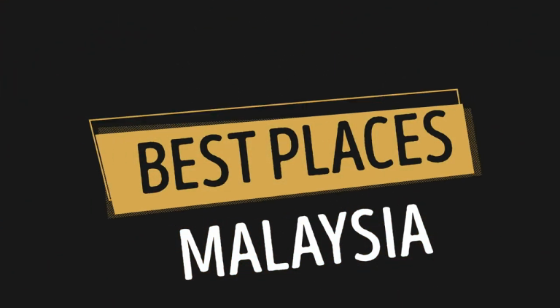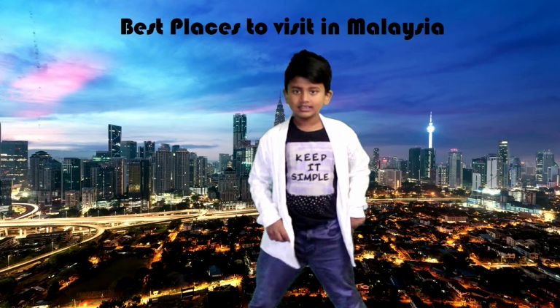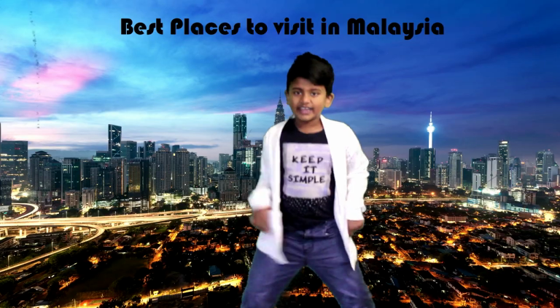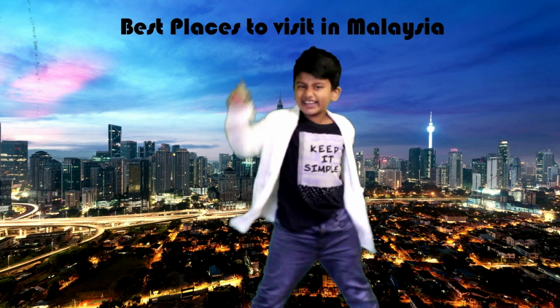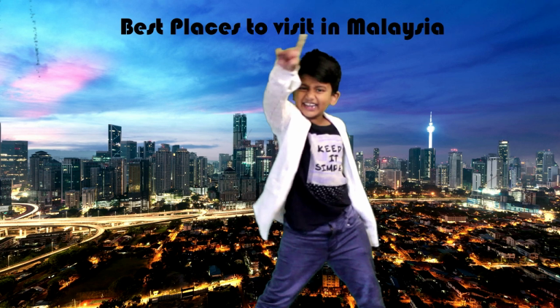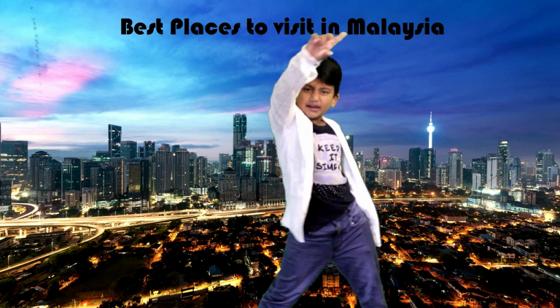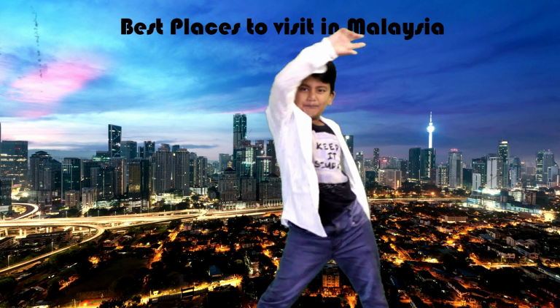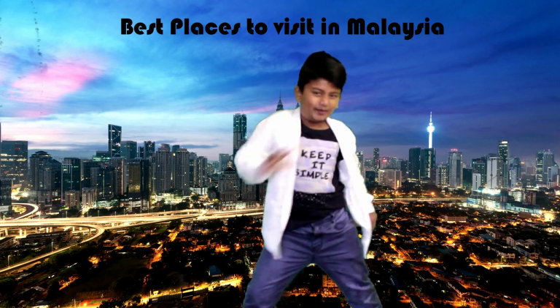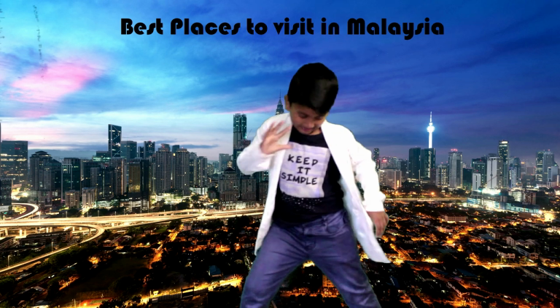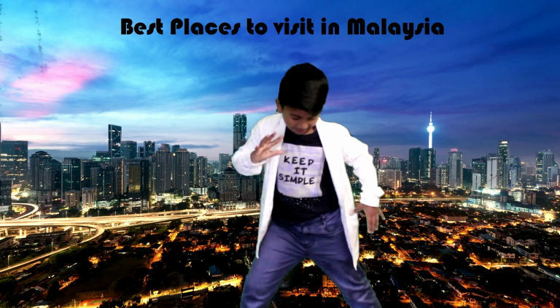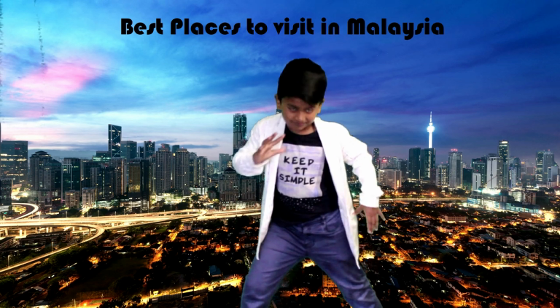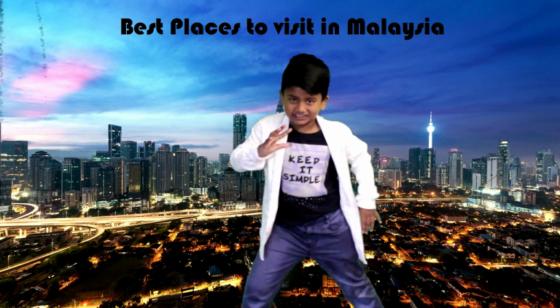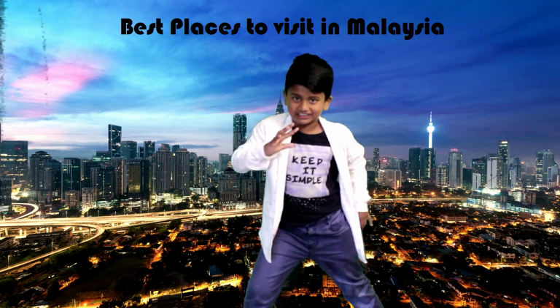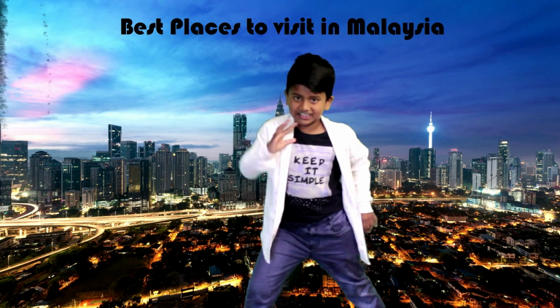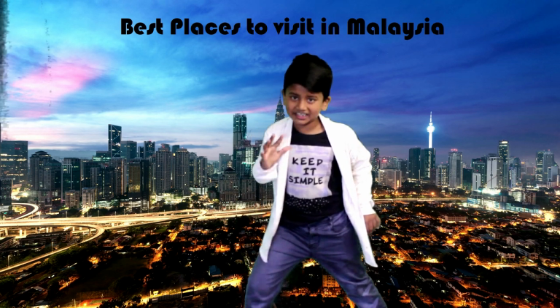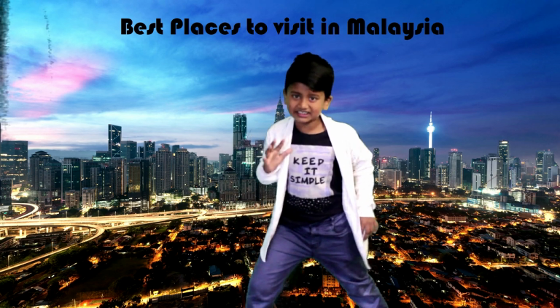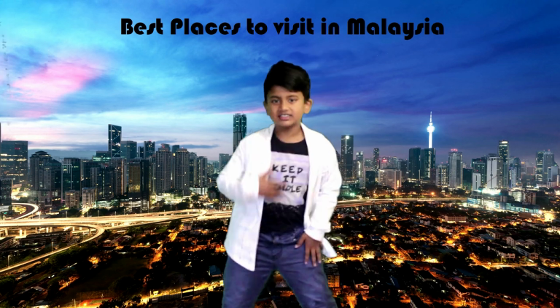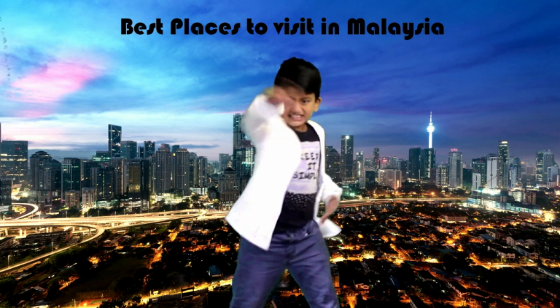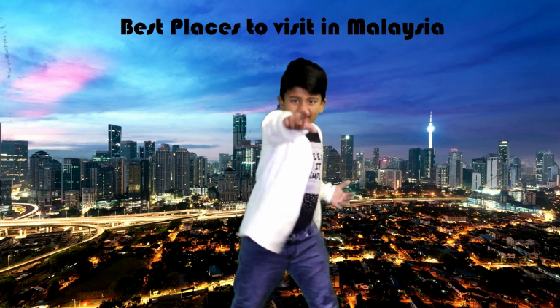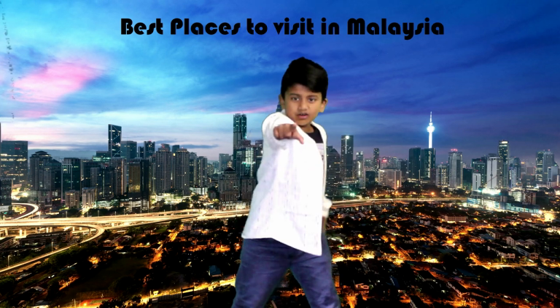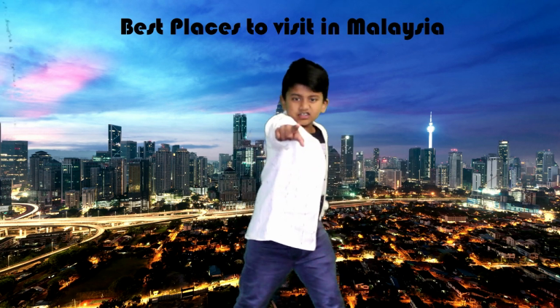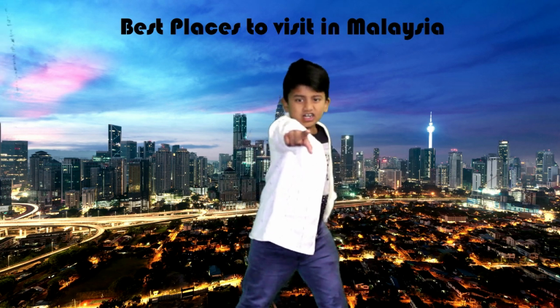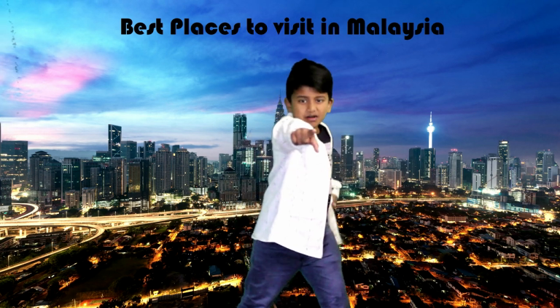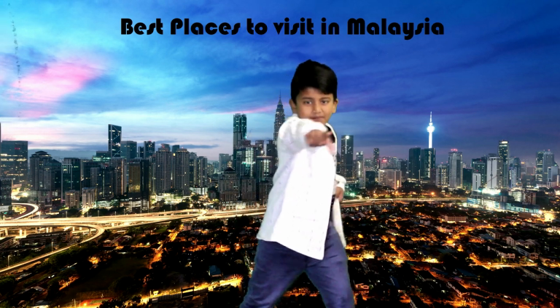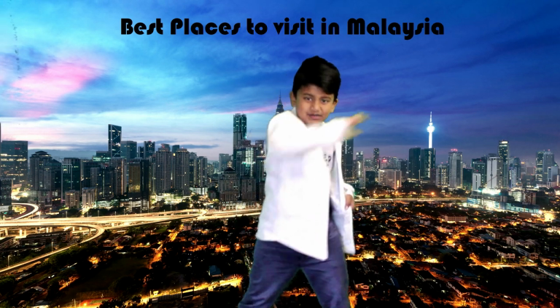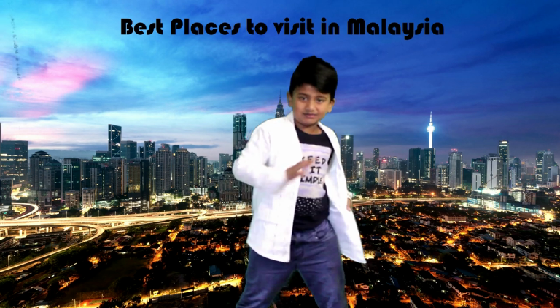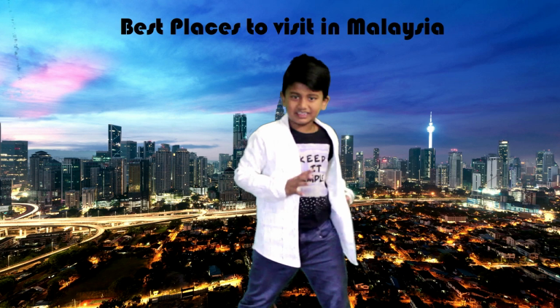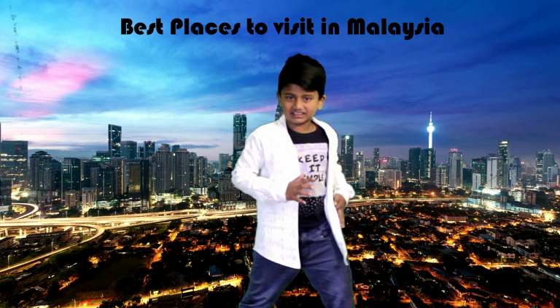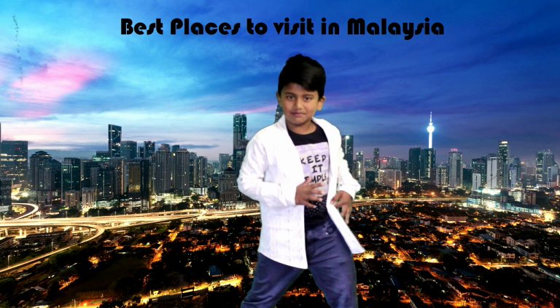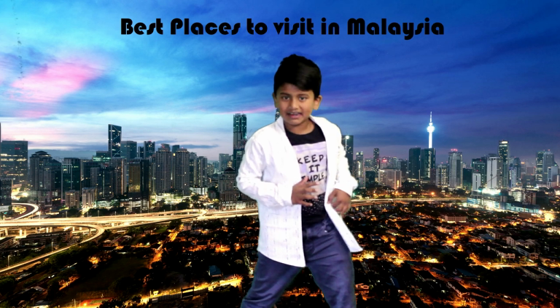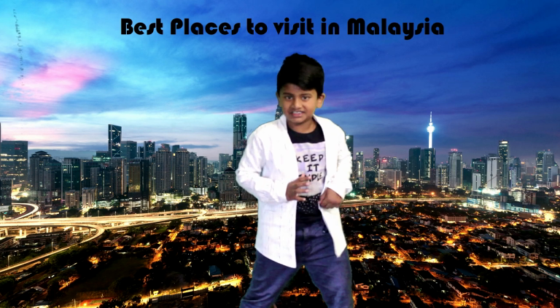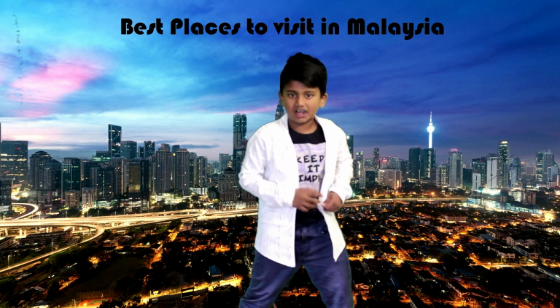Hey guys, I'm back on Adventure Kid. Today we're going to talk about the best places in Malaysia.